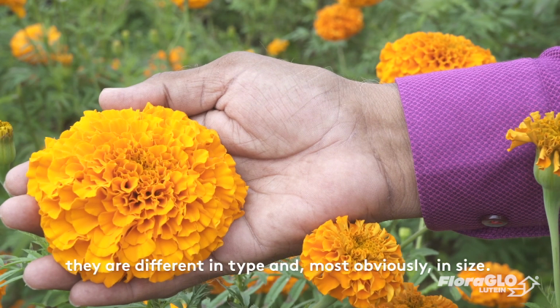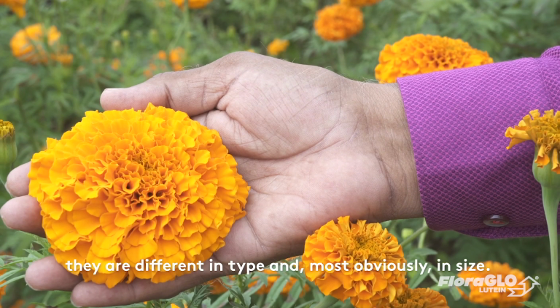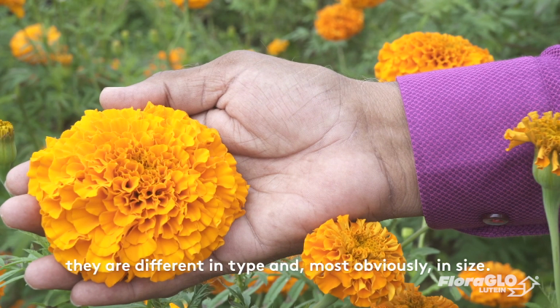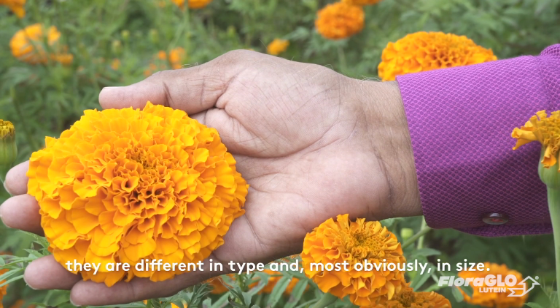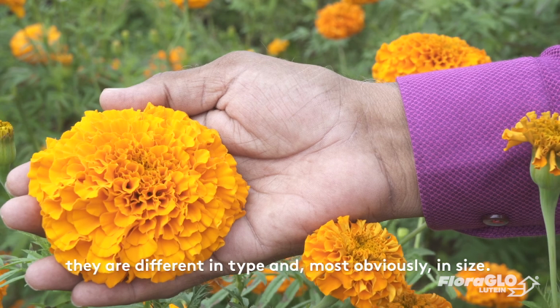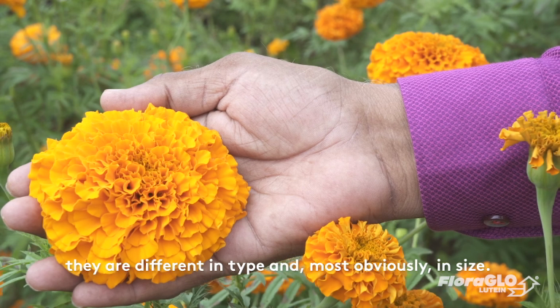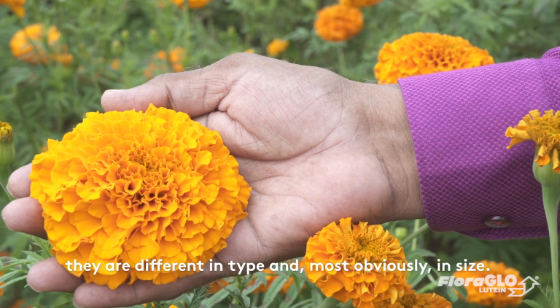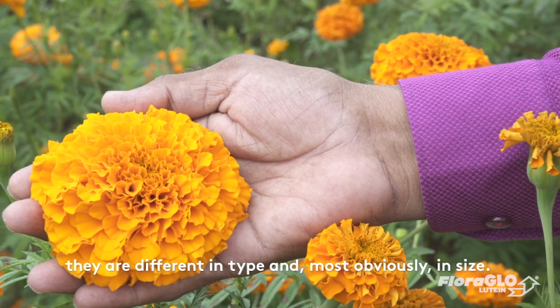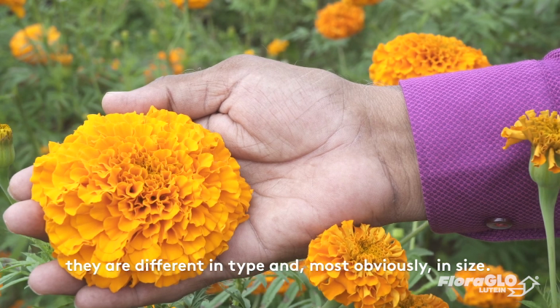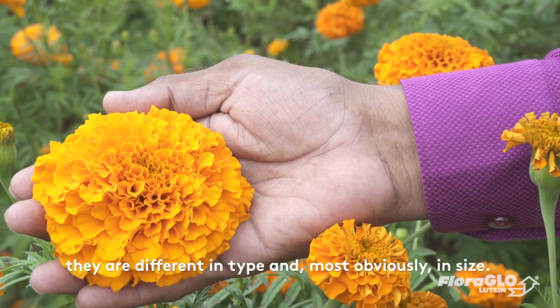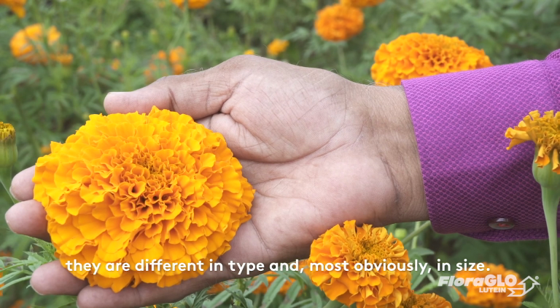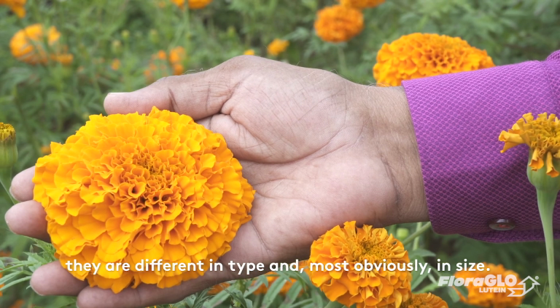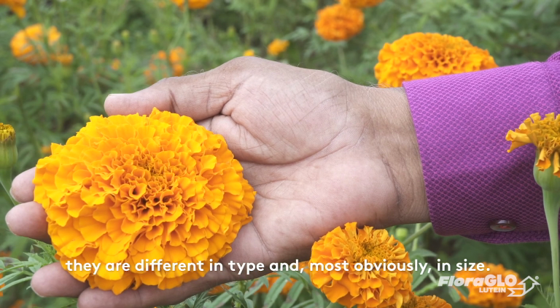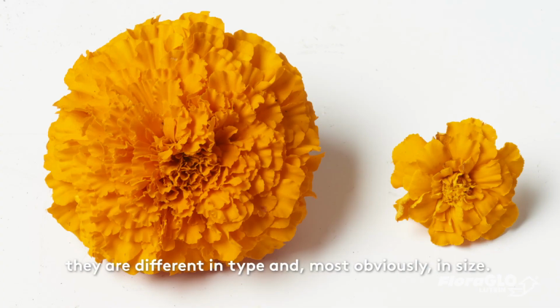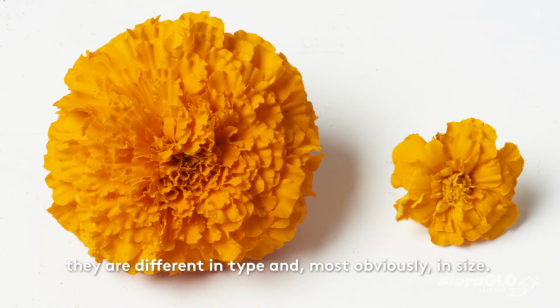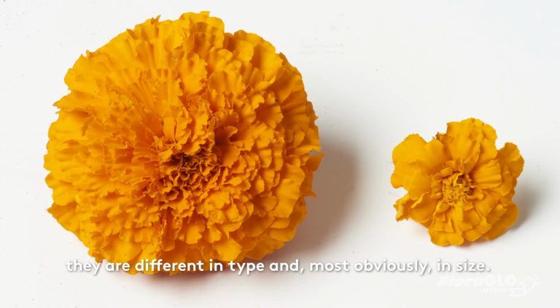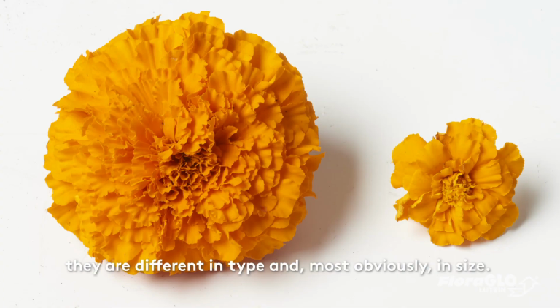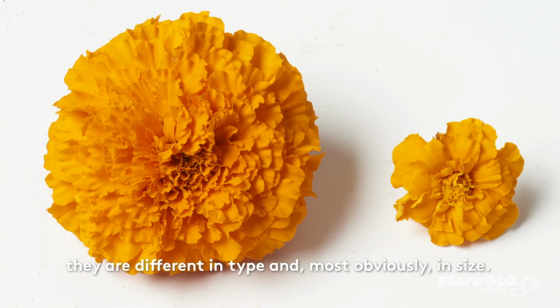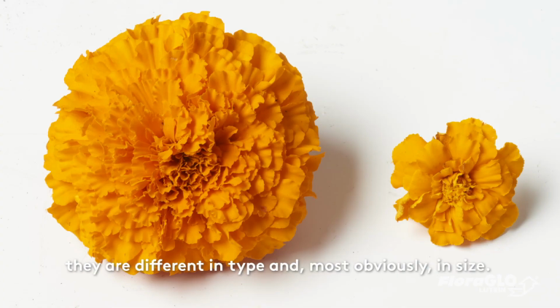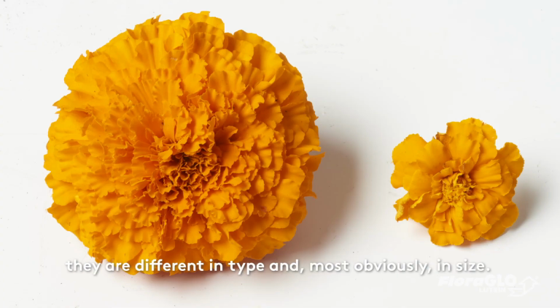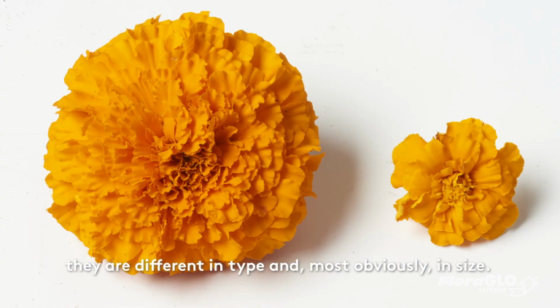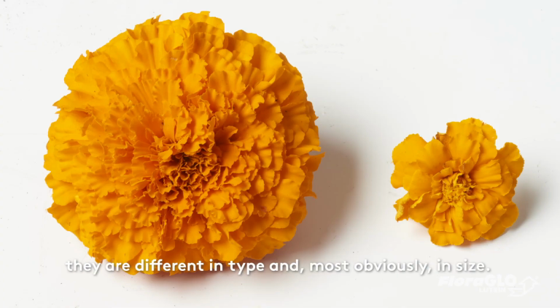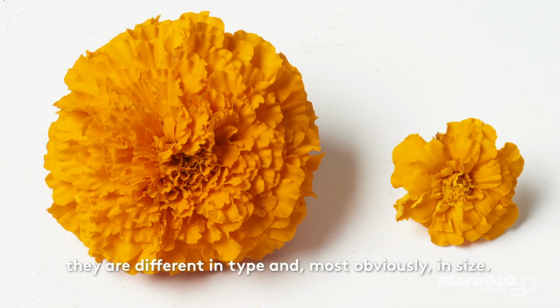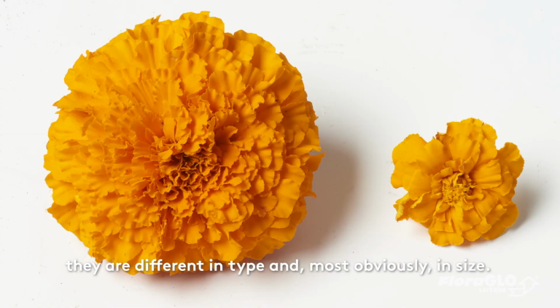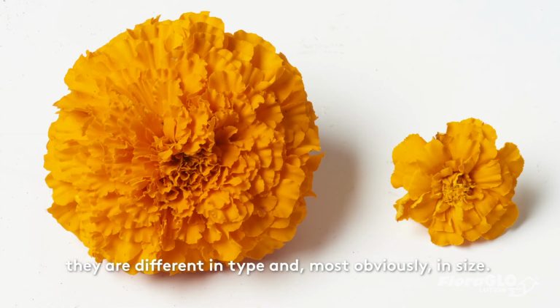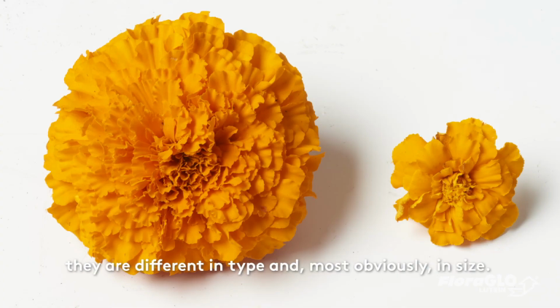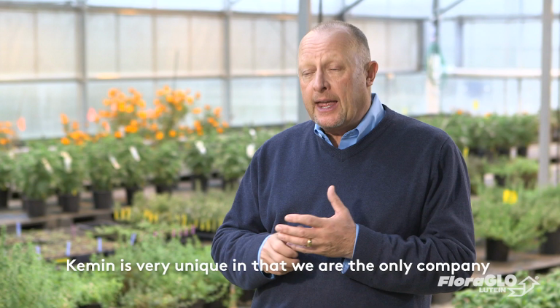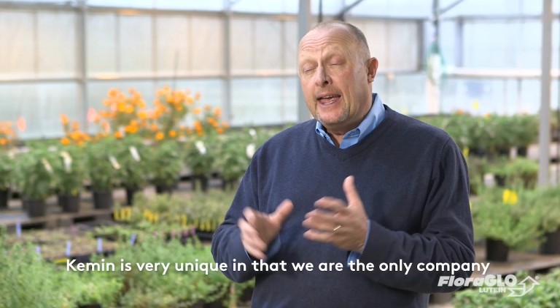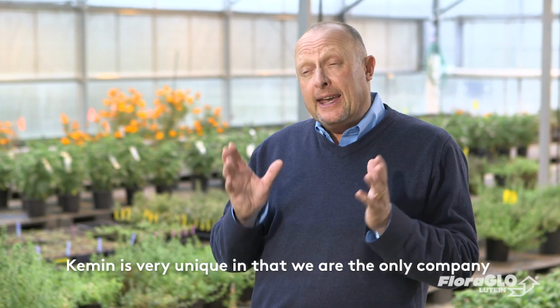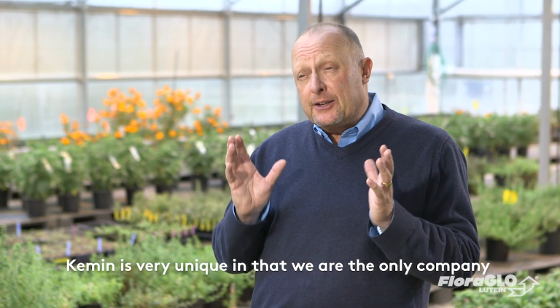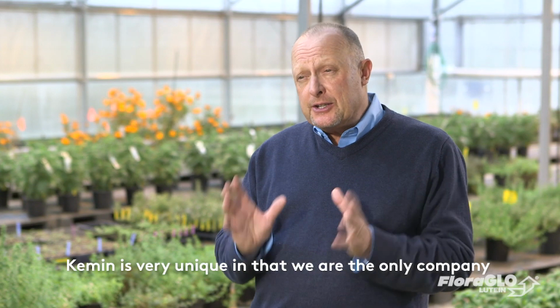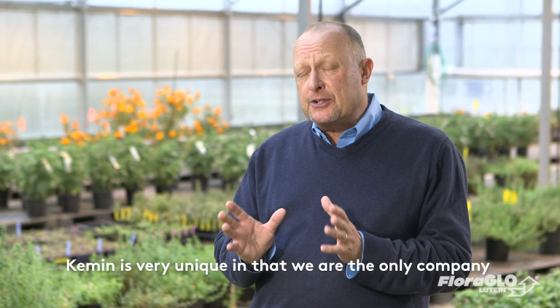Although the color of Floraglow lutein marigolds and garden marigolds are similar, they're different in type and most obviously in size. In addition,